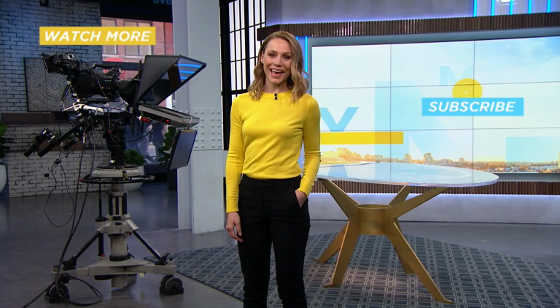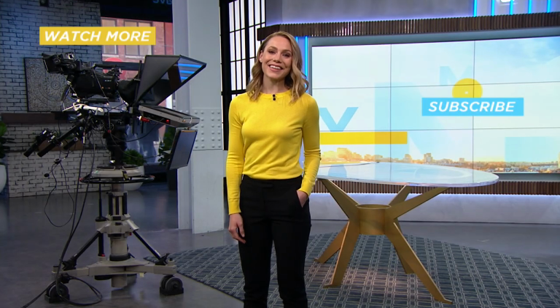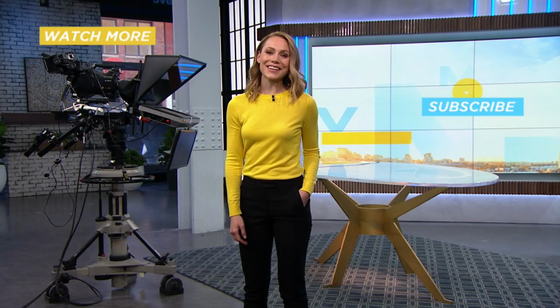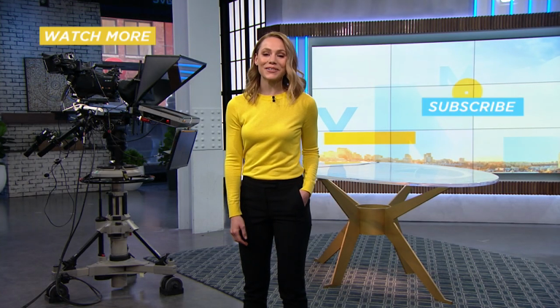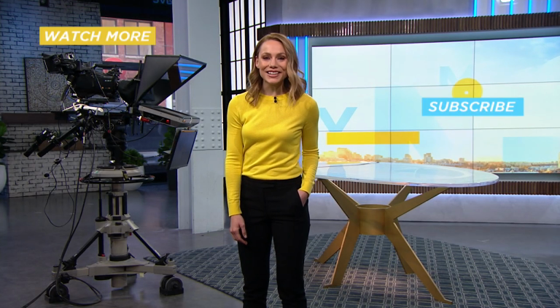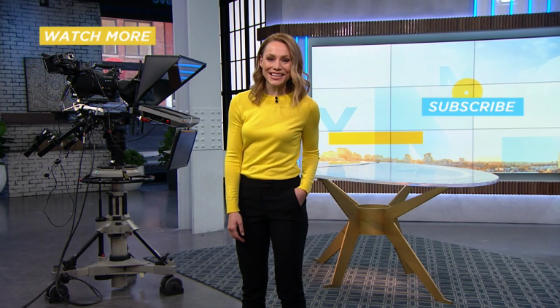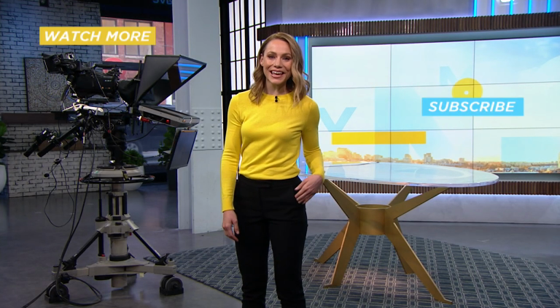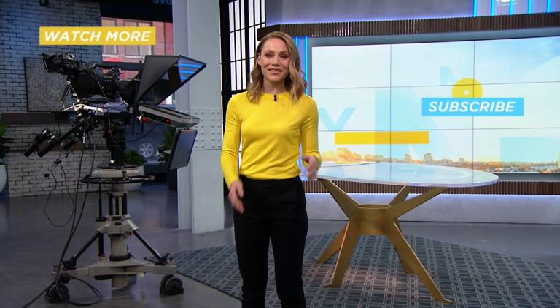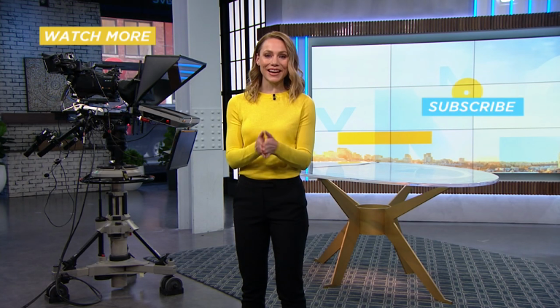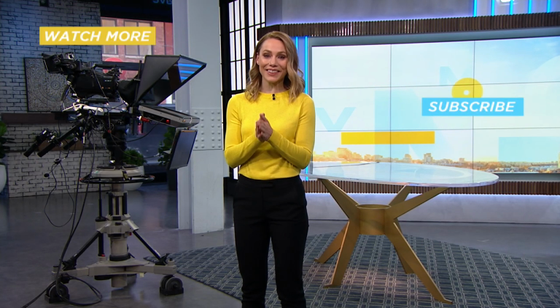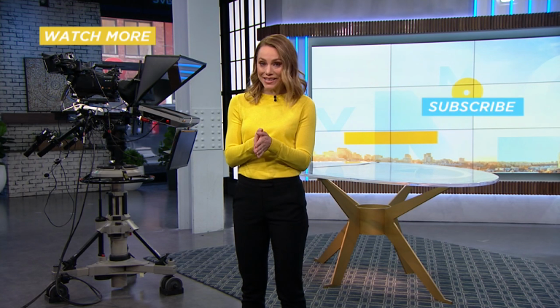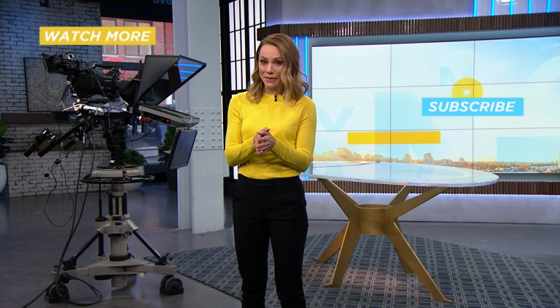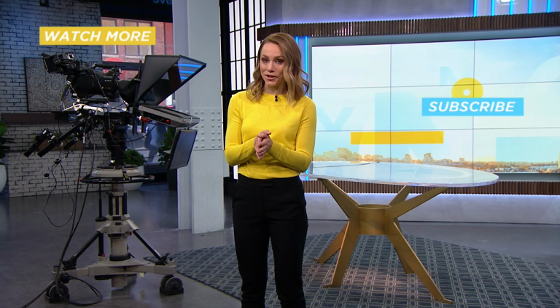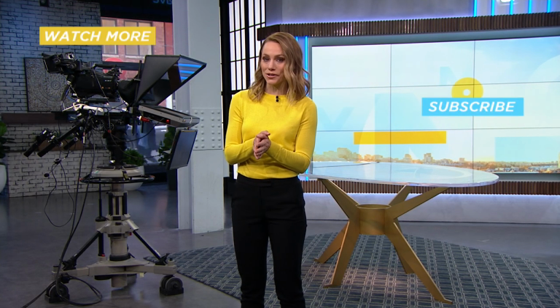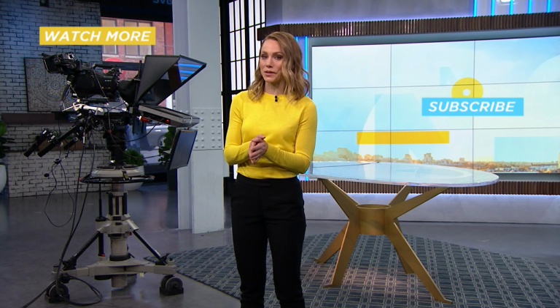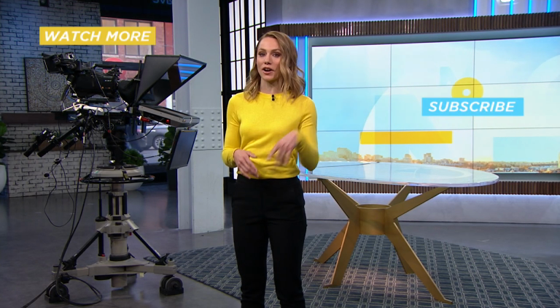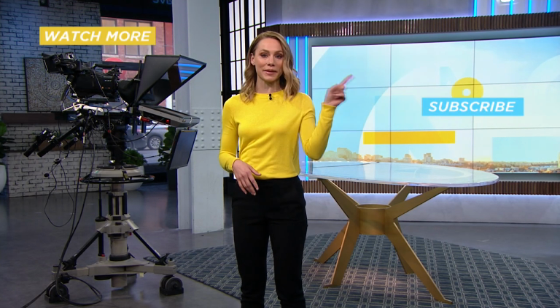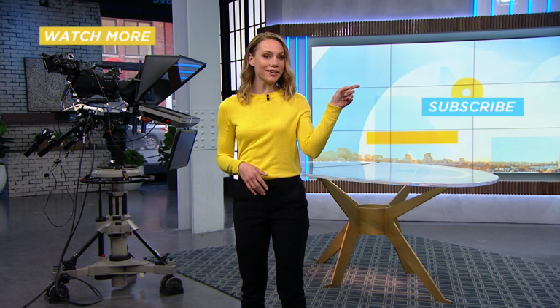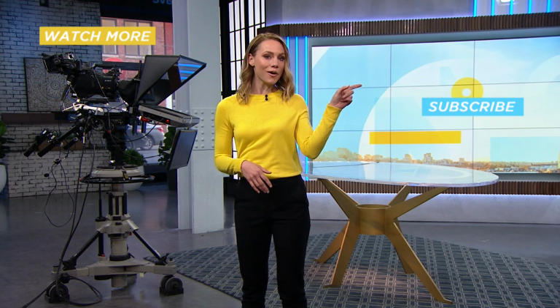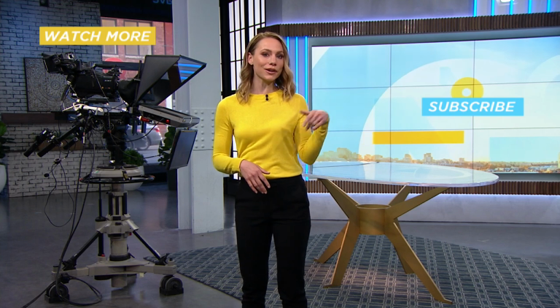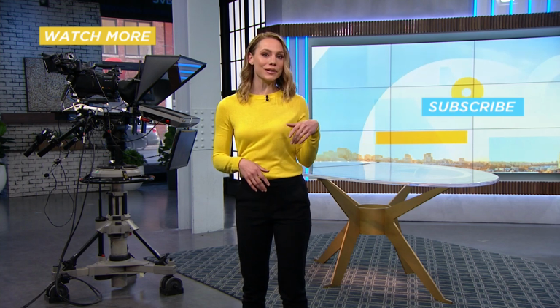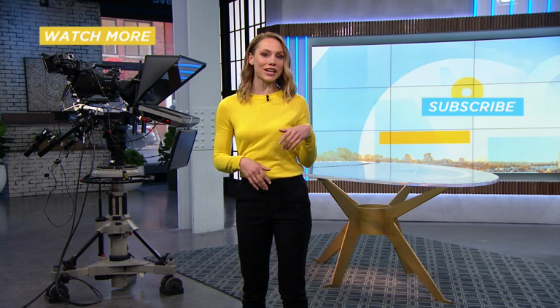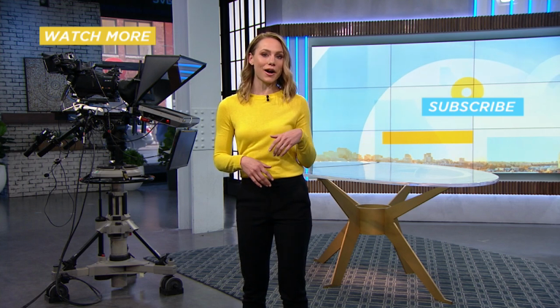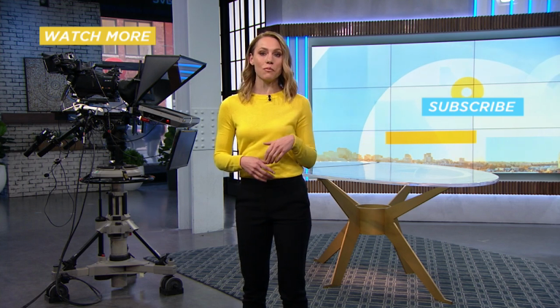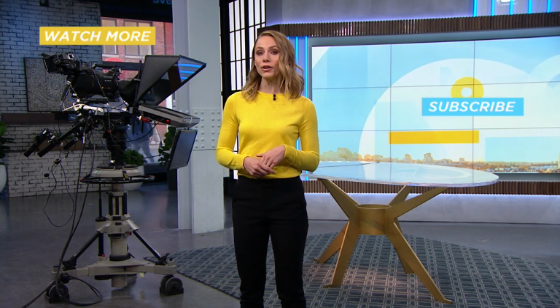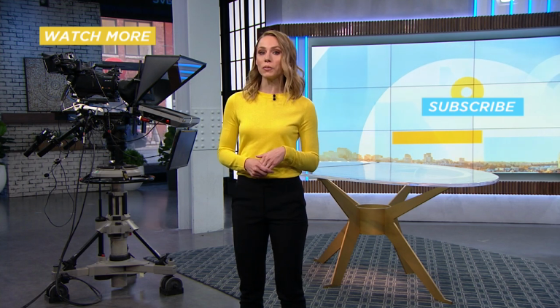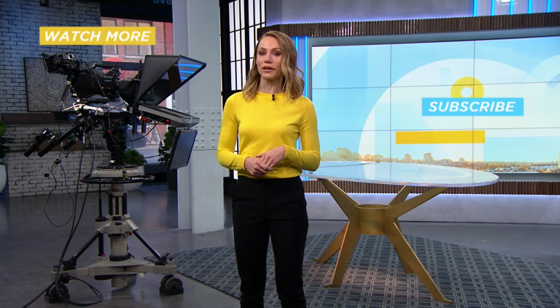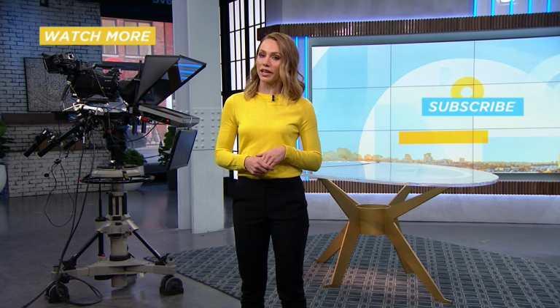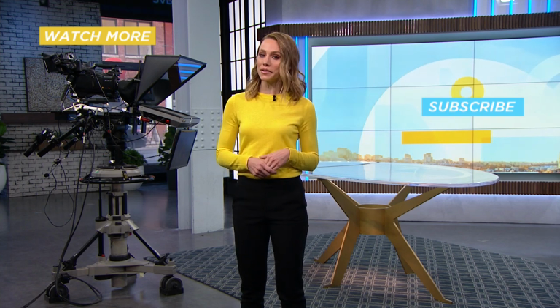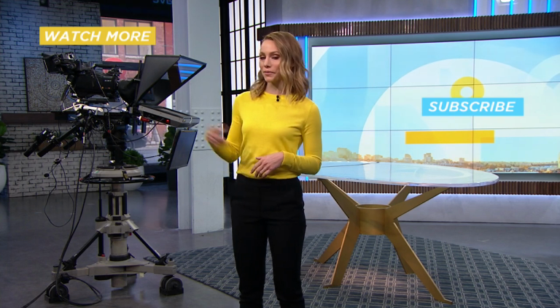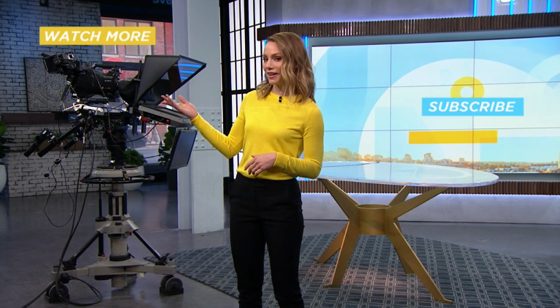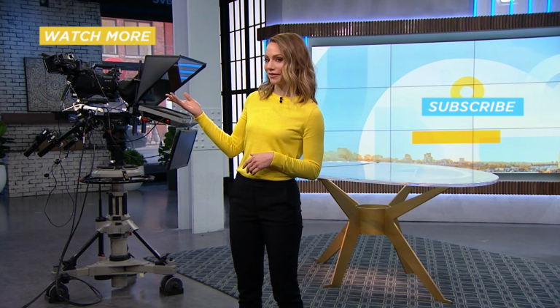Thanks for watching. If you liked this, be sure to subscribe, or you can check out more Your Morning videos right here.